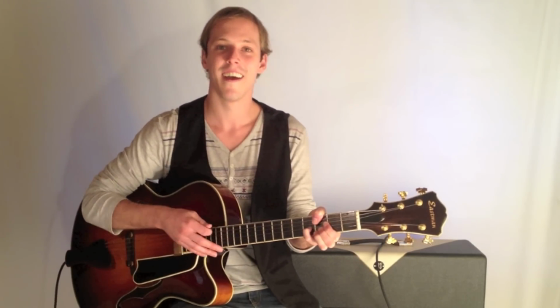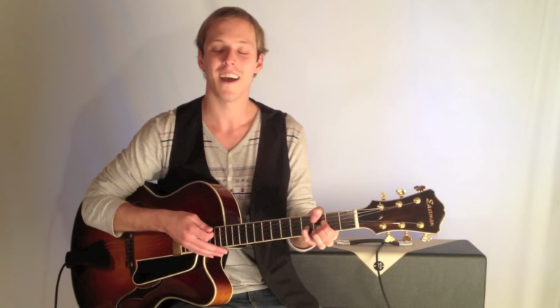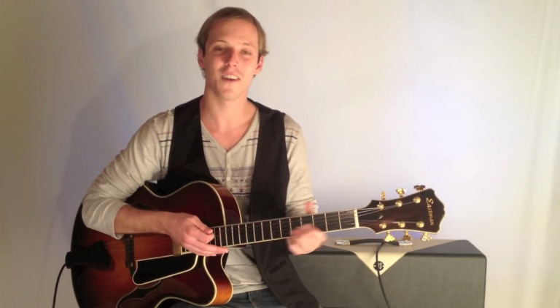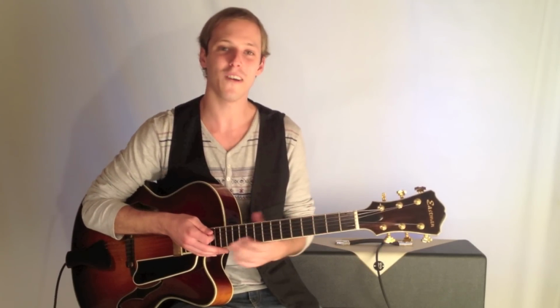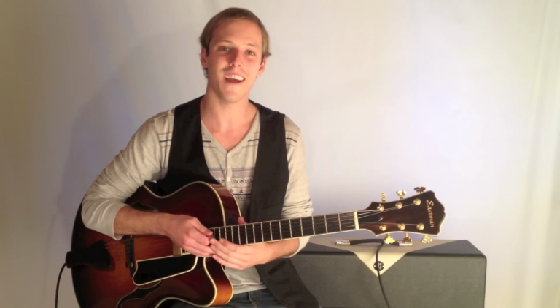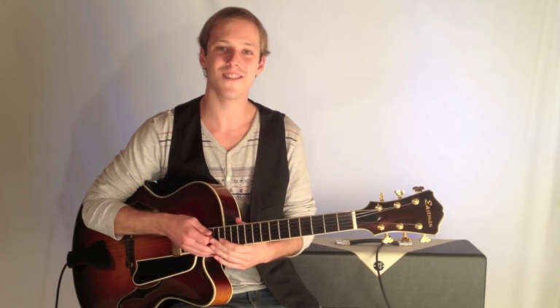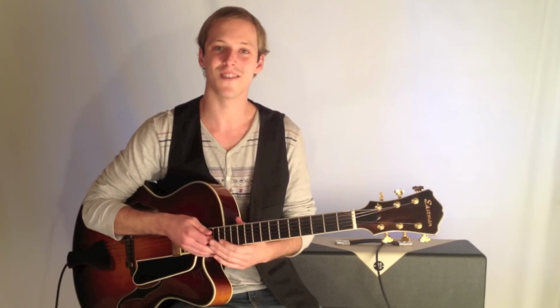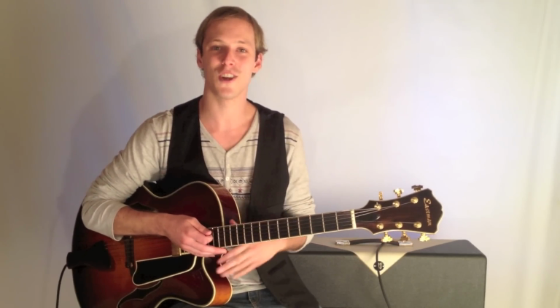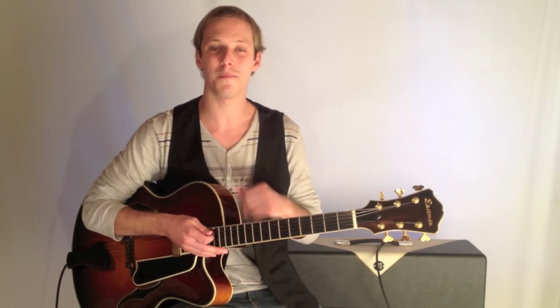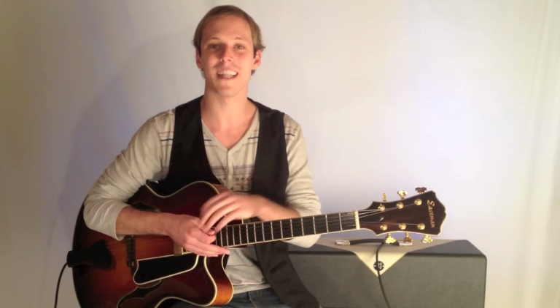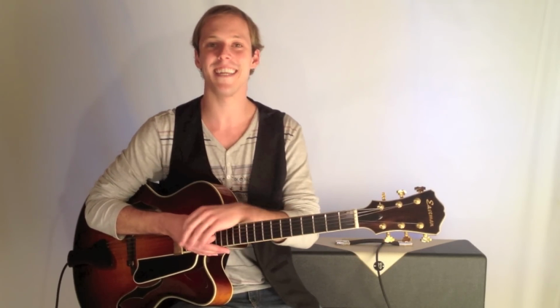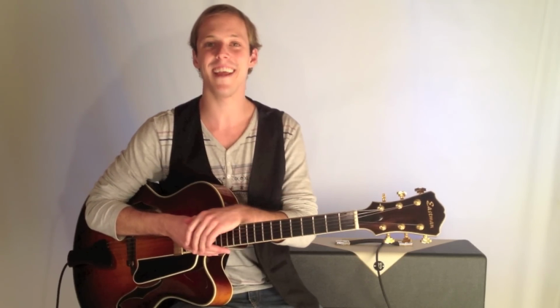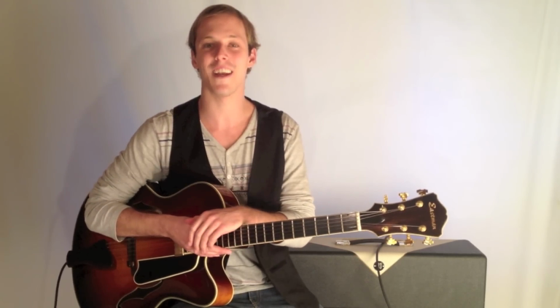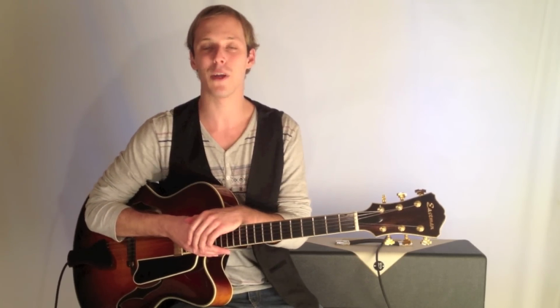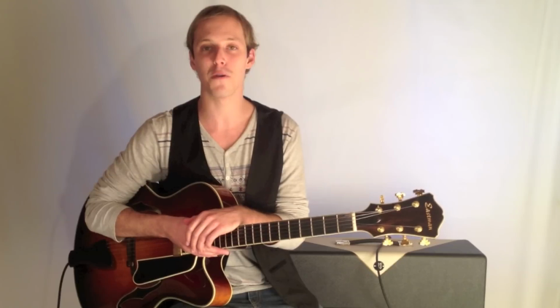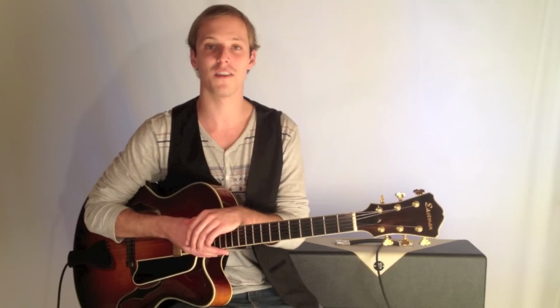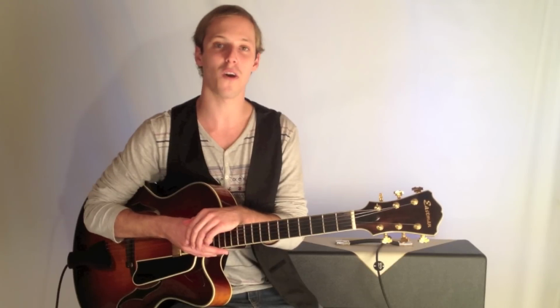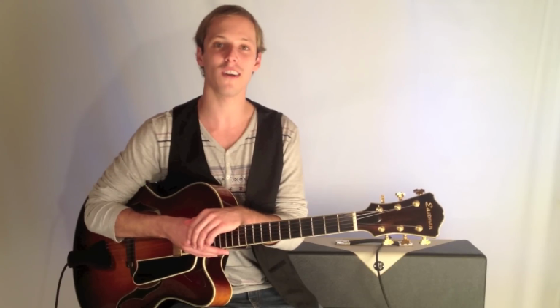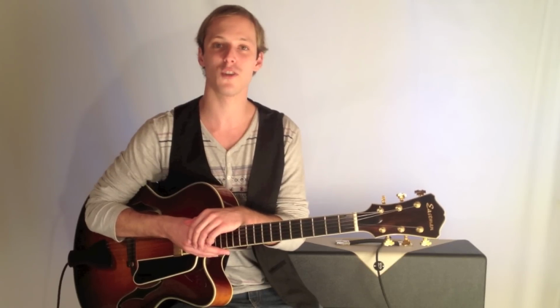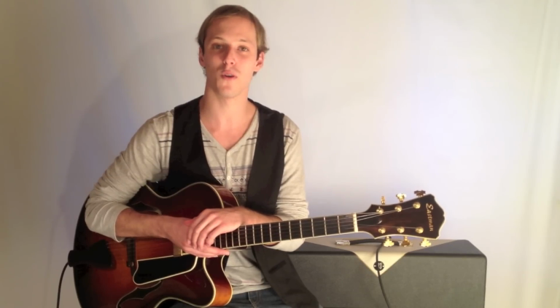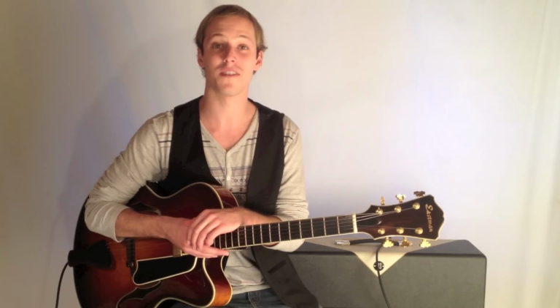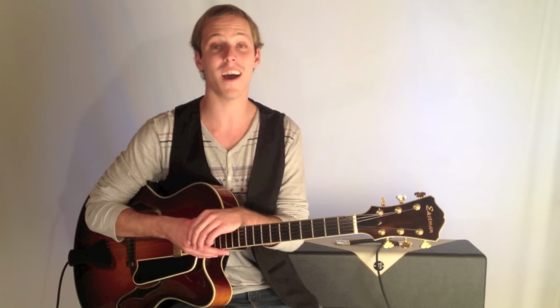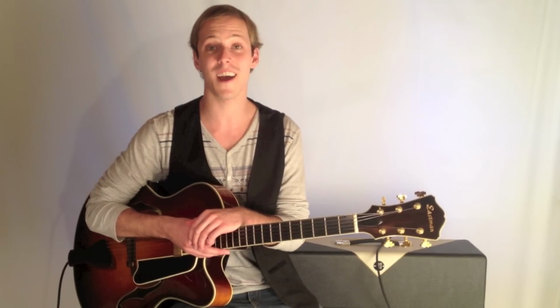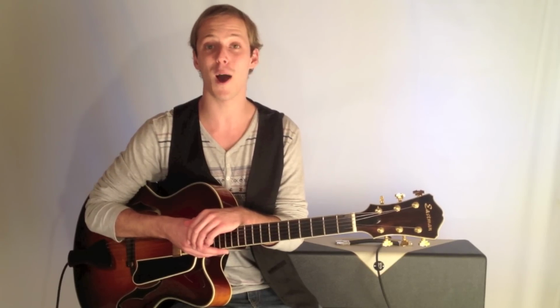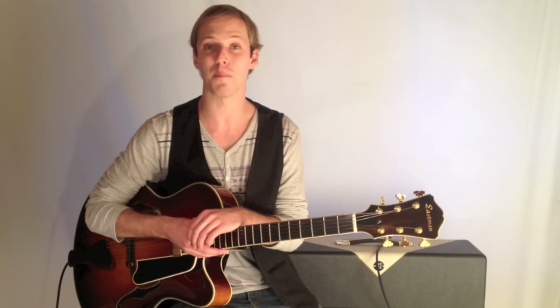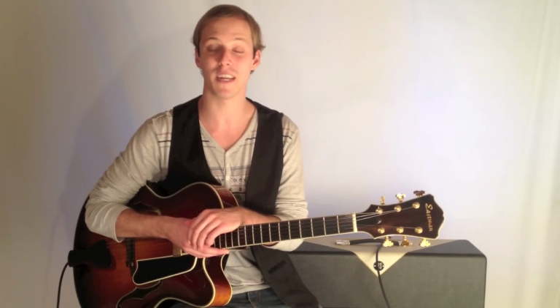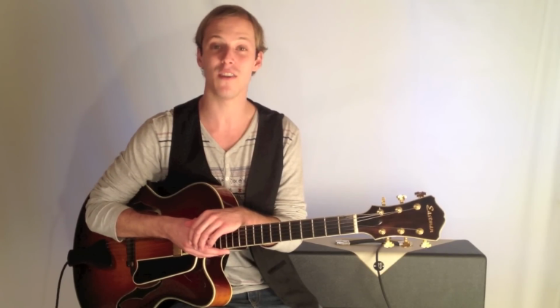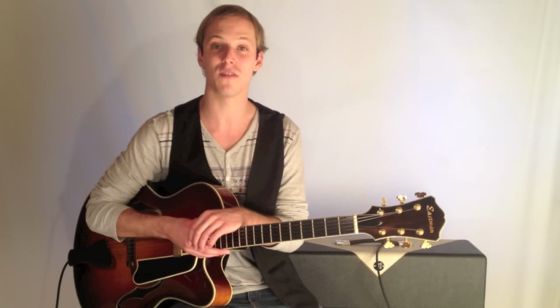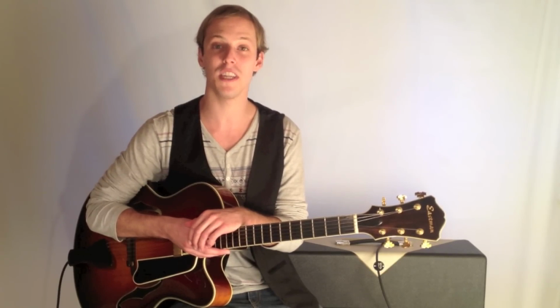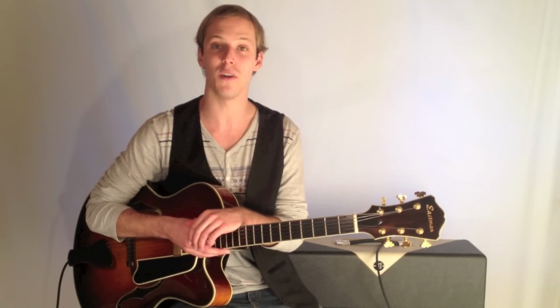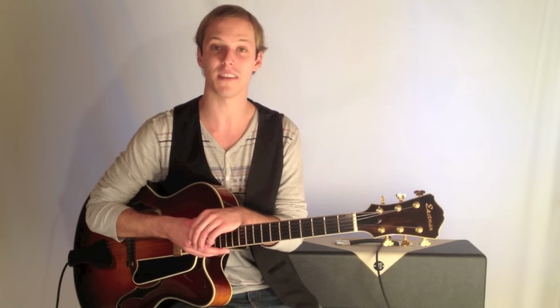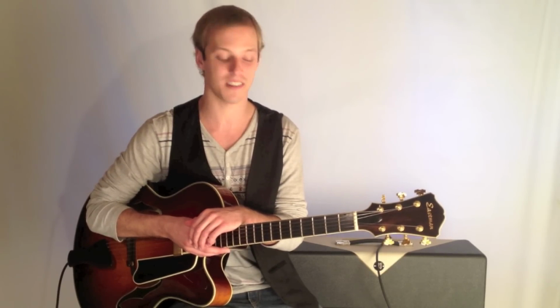How's it going, guys? This is John McLennan, and I'm here with GuitarControl.com bringing you this video lesson.